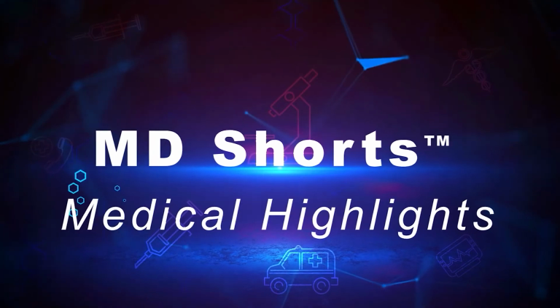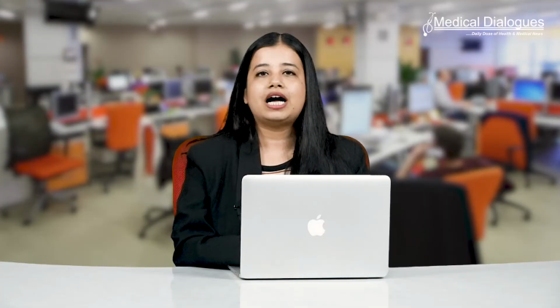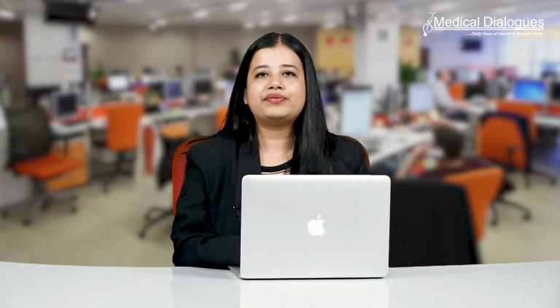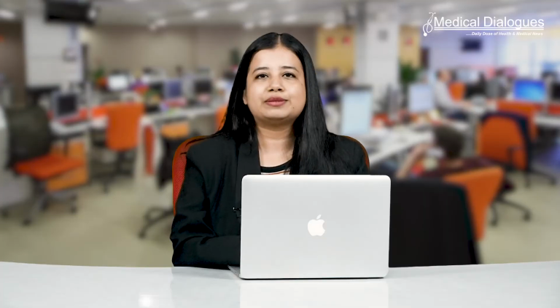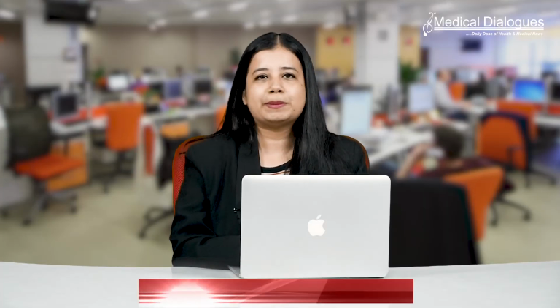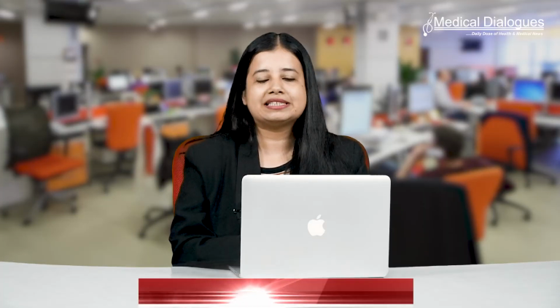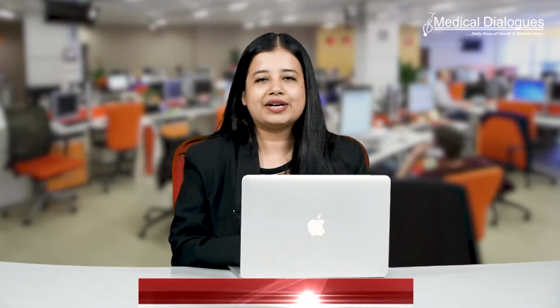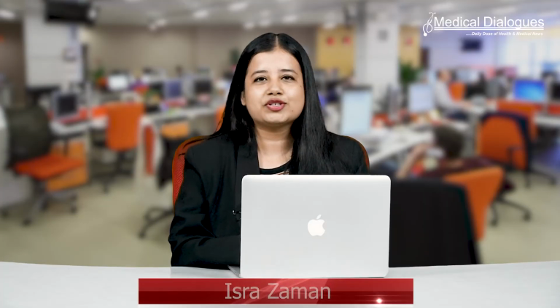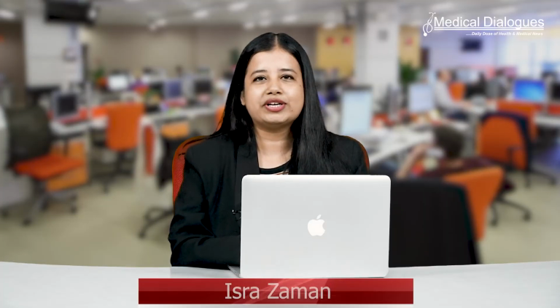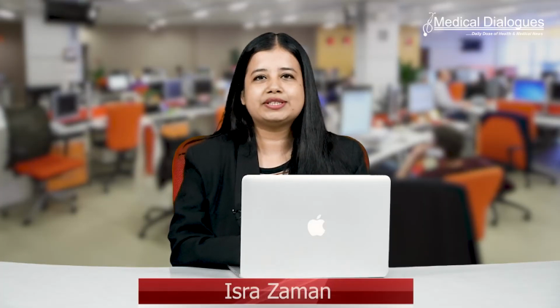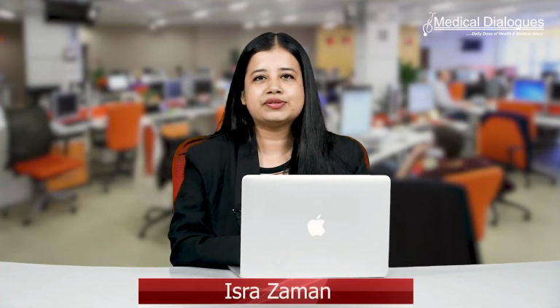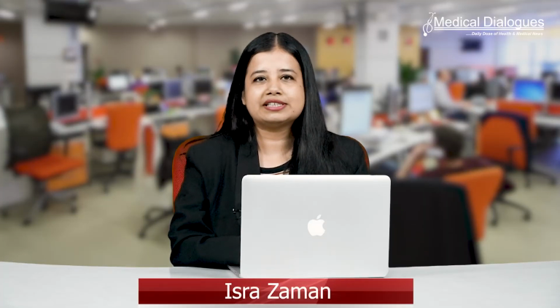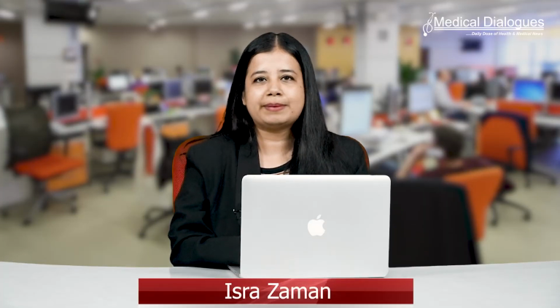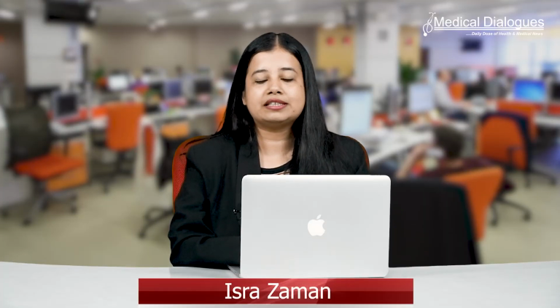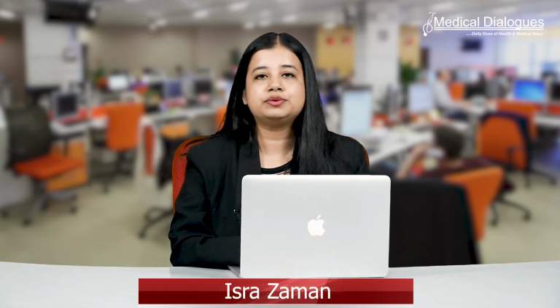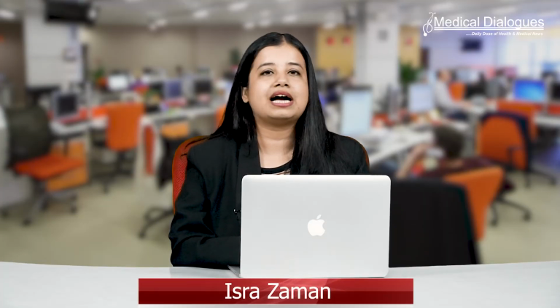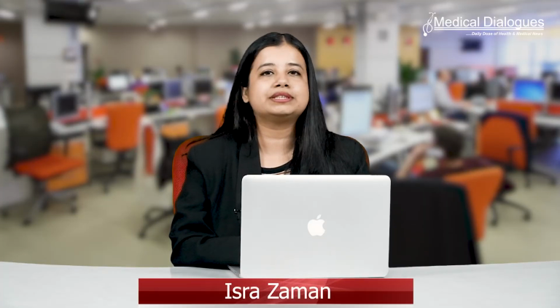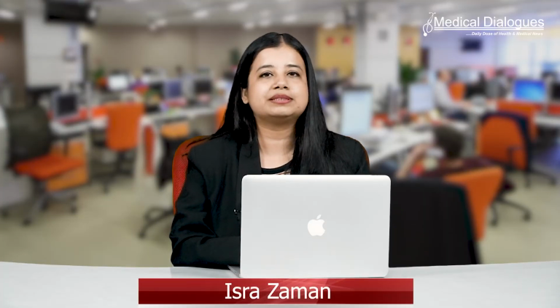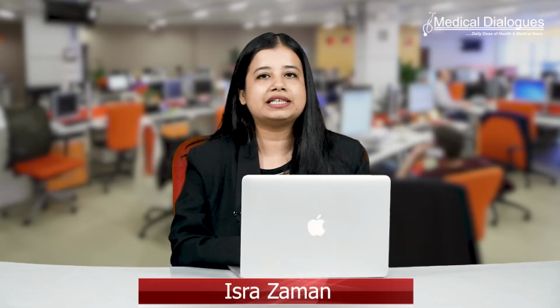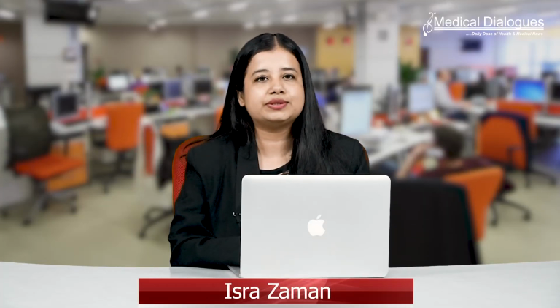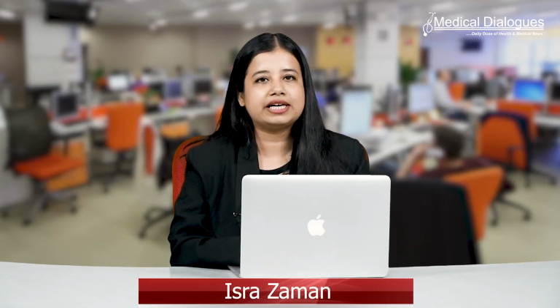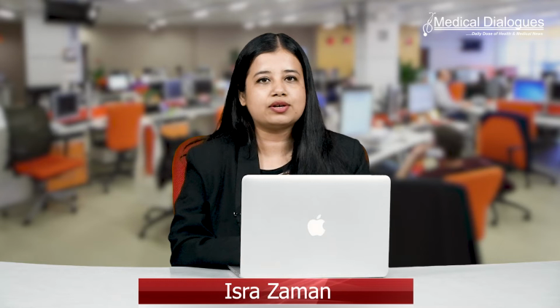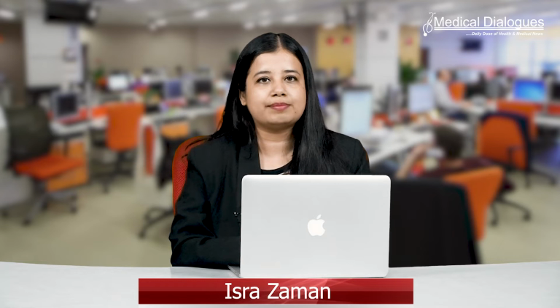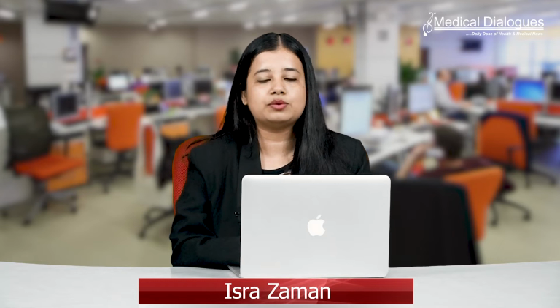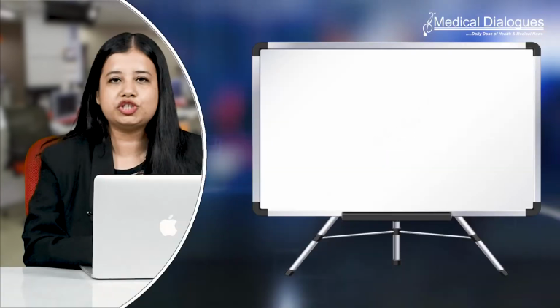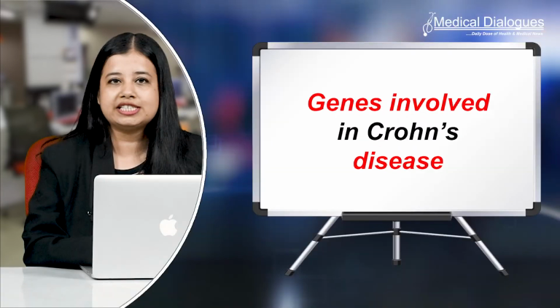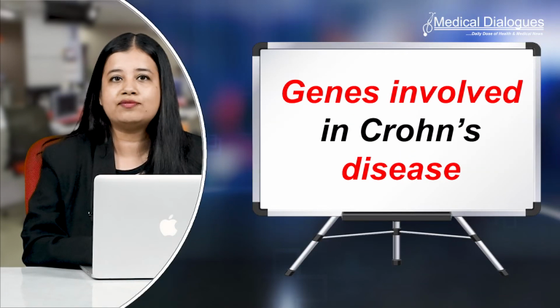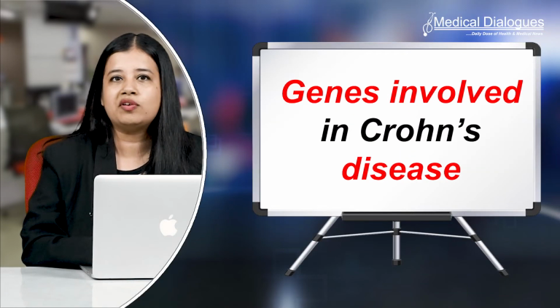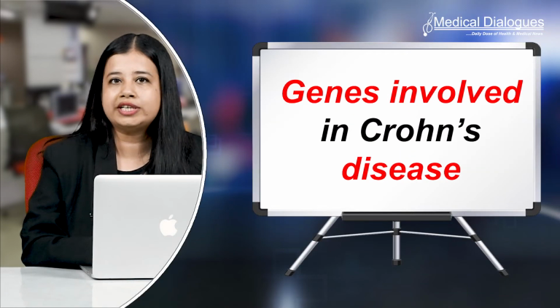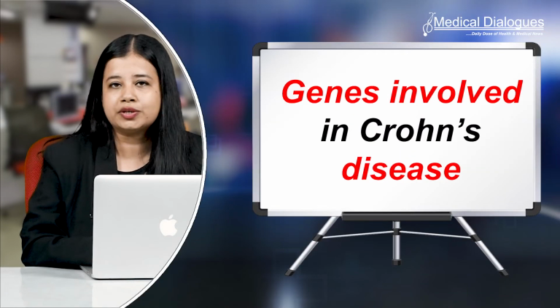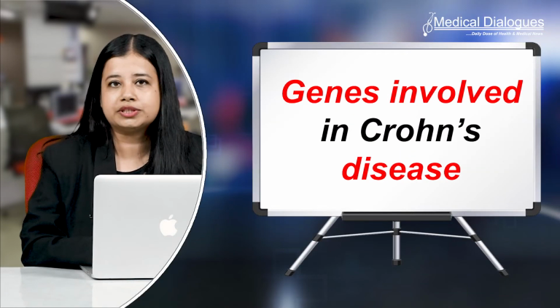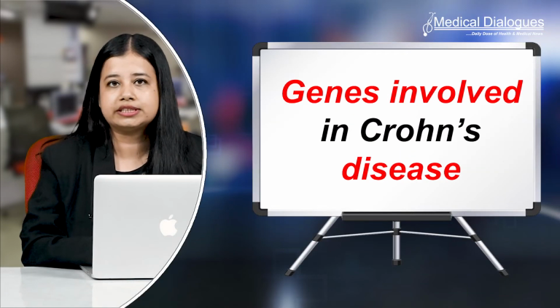Hello and welcome to Medical Dialogues, your daily dose of health and medical news. I'm Mr. Zaman and today I'll talk about genes involved in Crohn's disease.